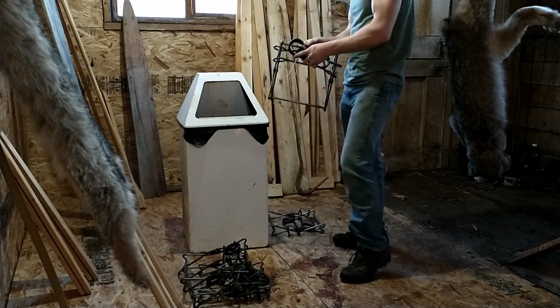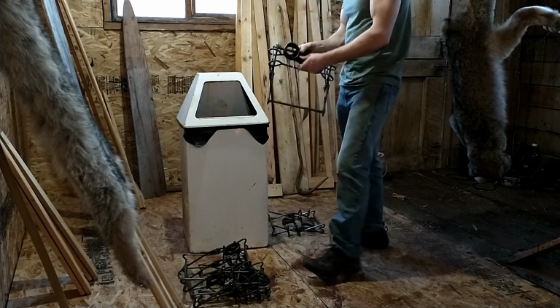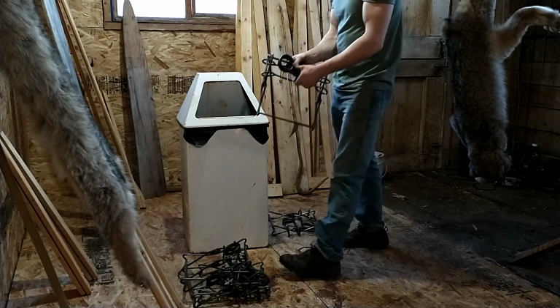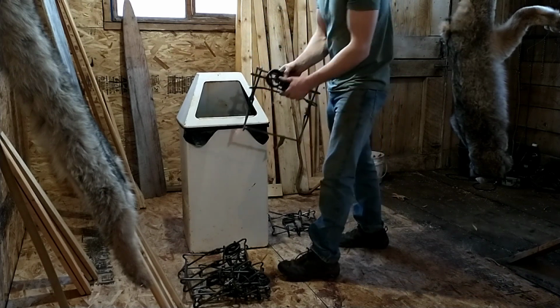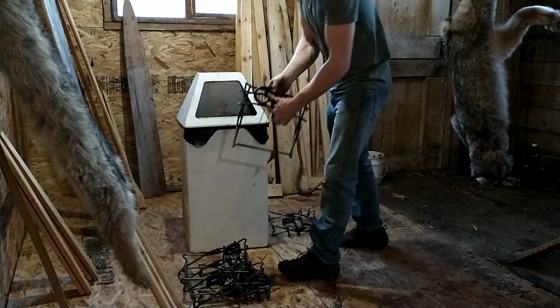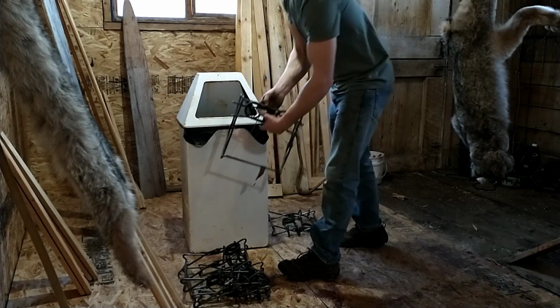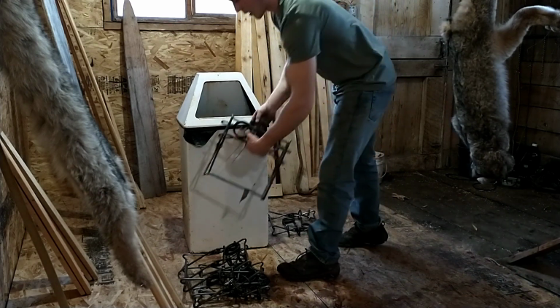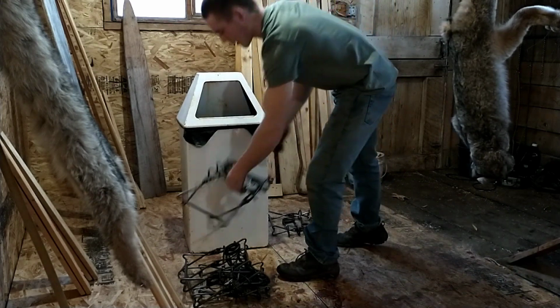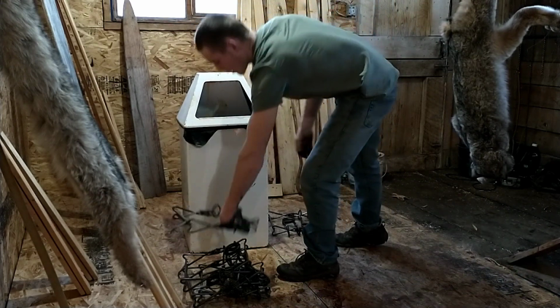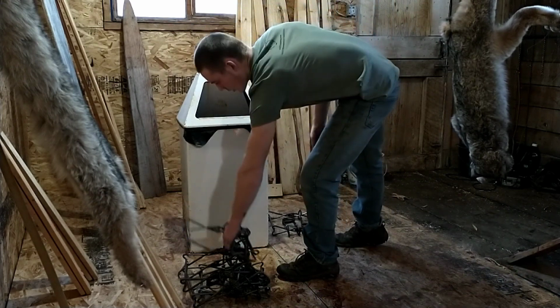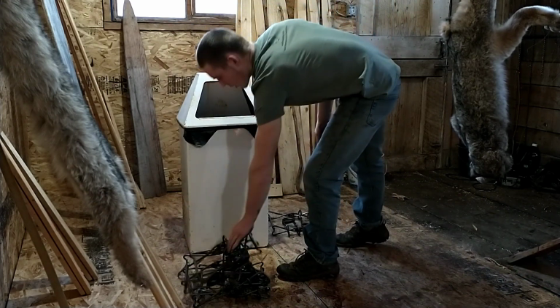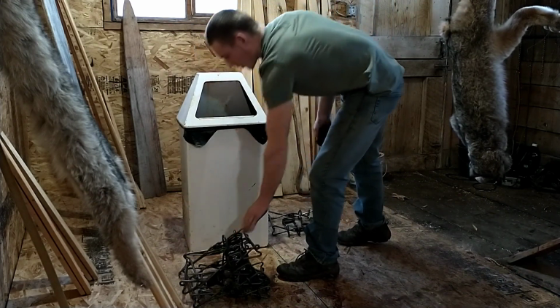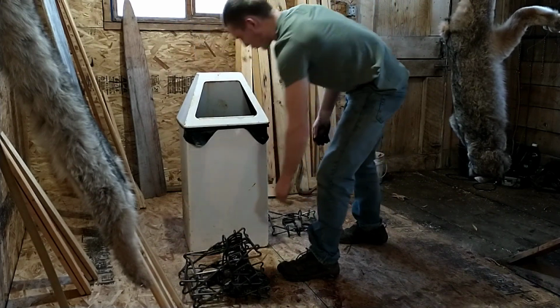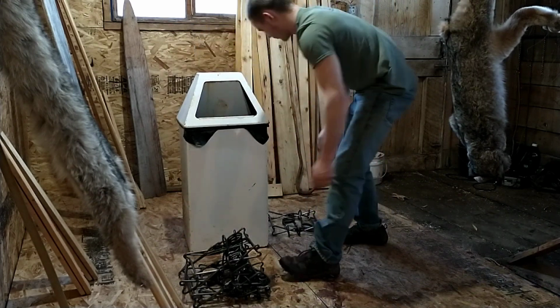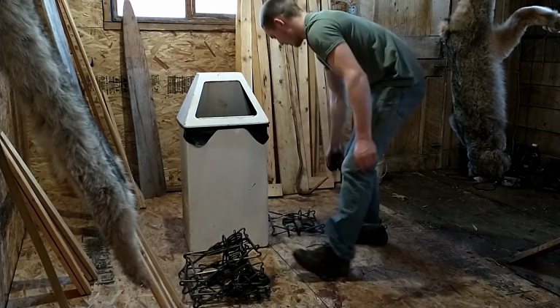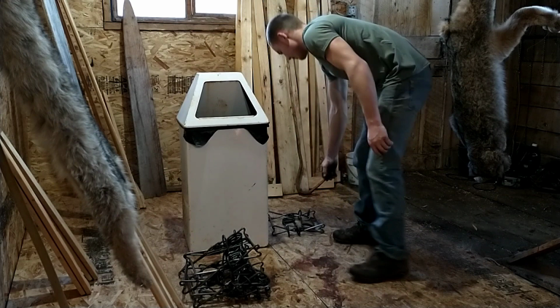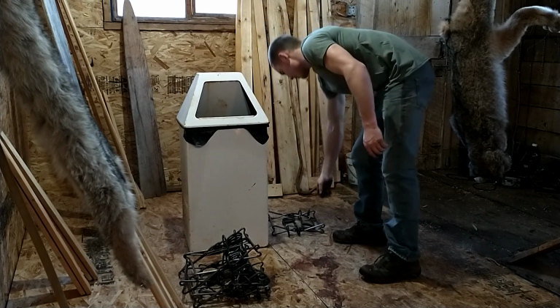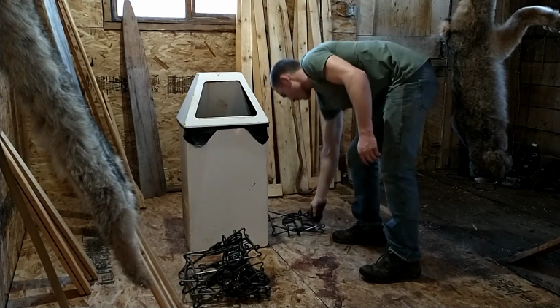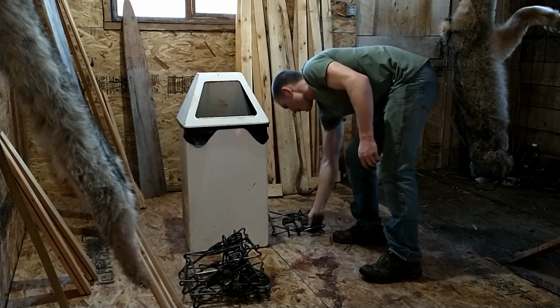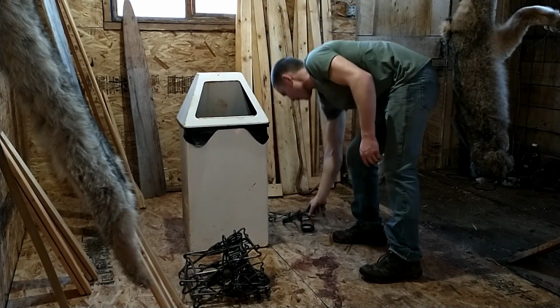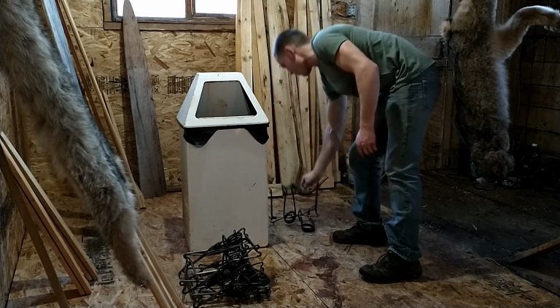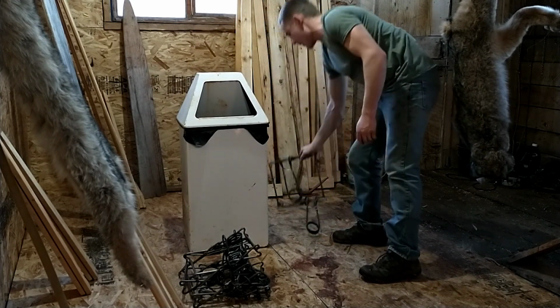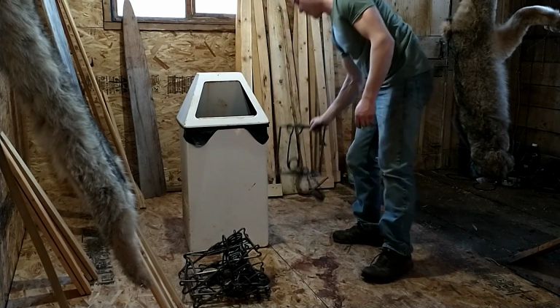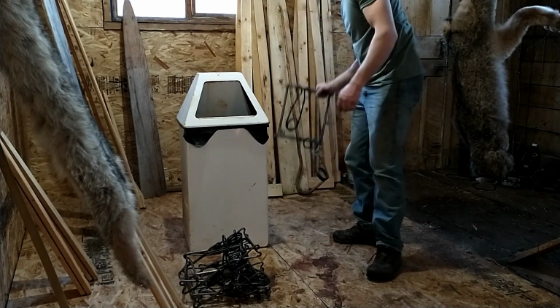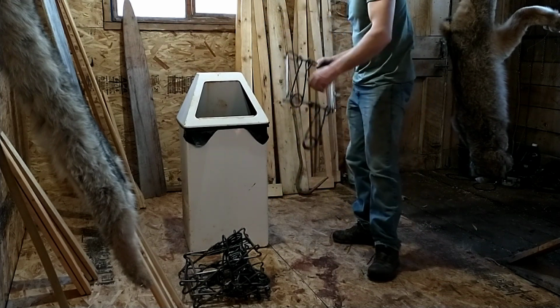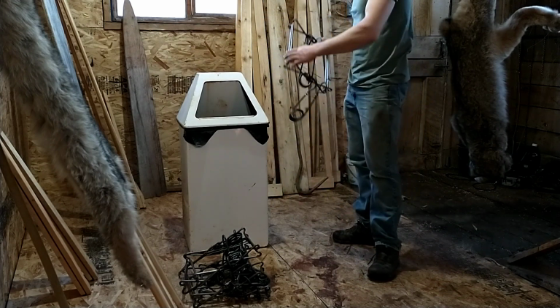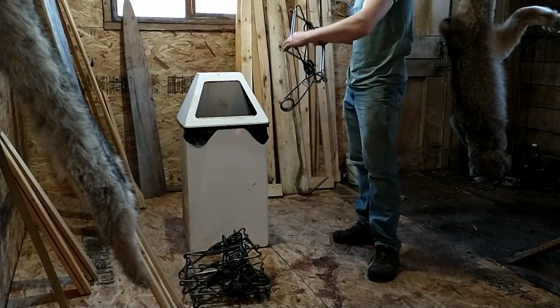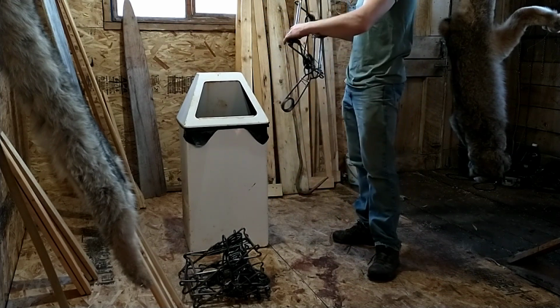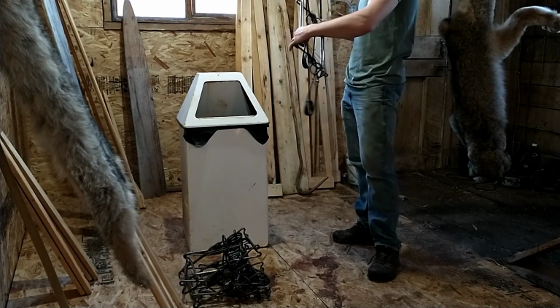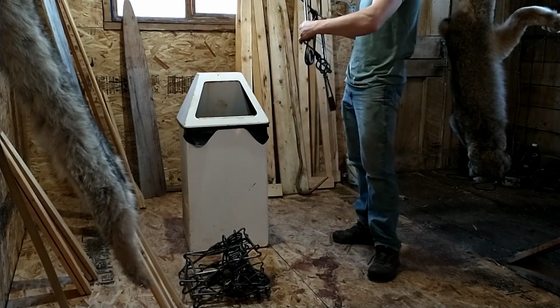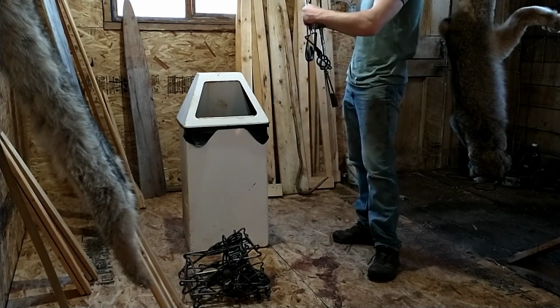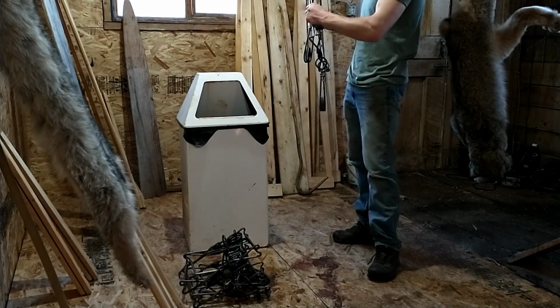I'll show you a video of the wolf snares and stuff and how I make them — might as well.